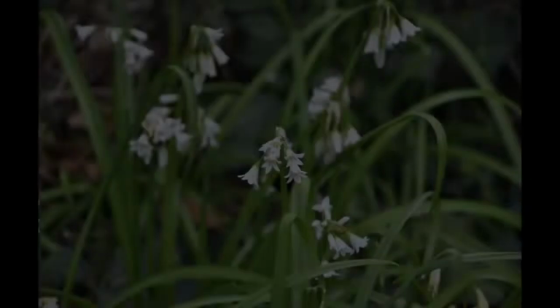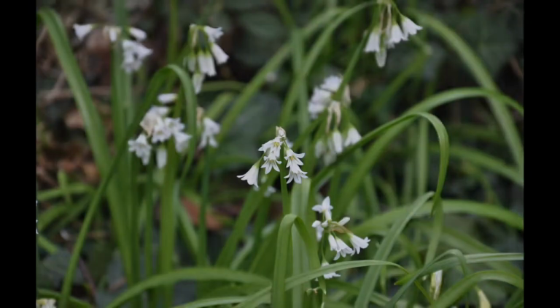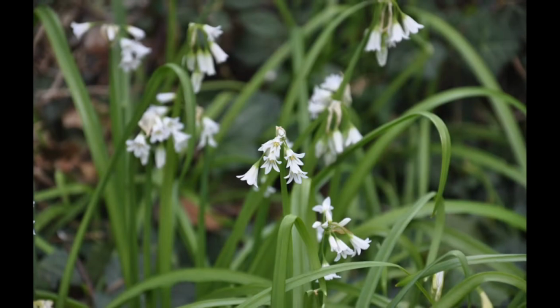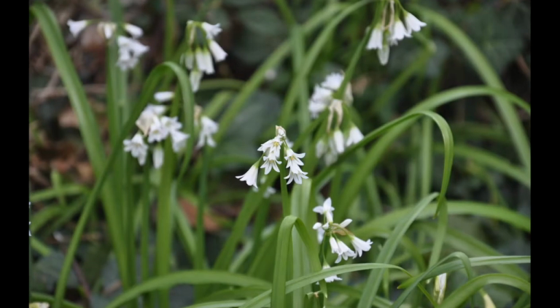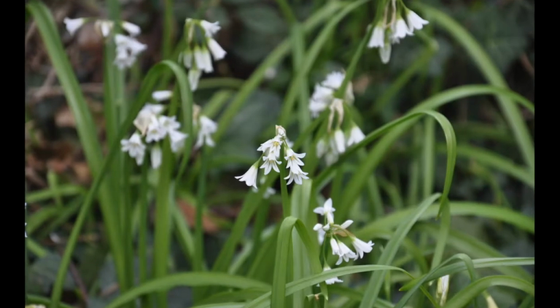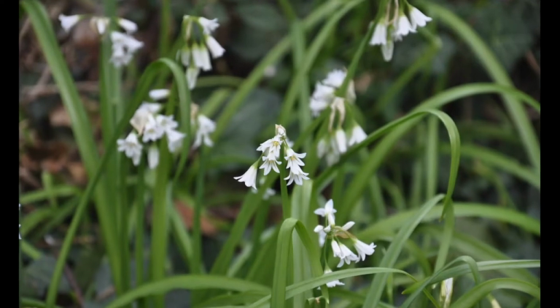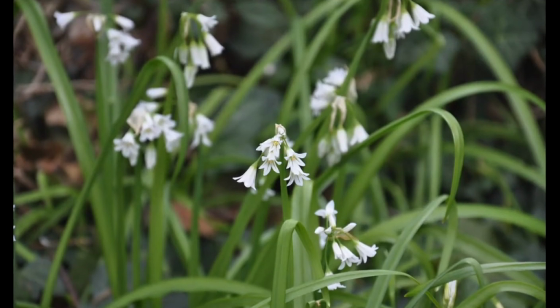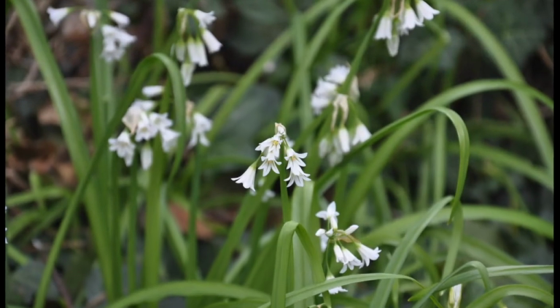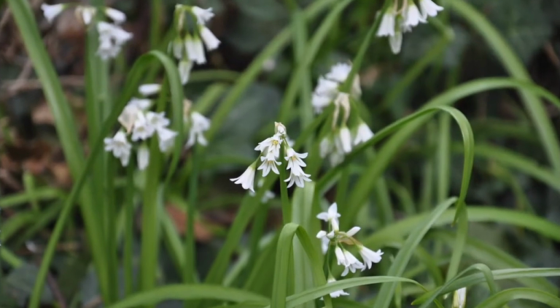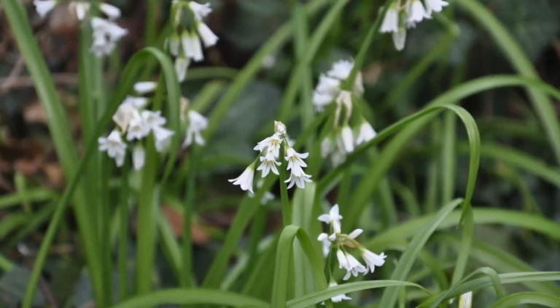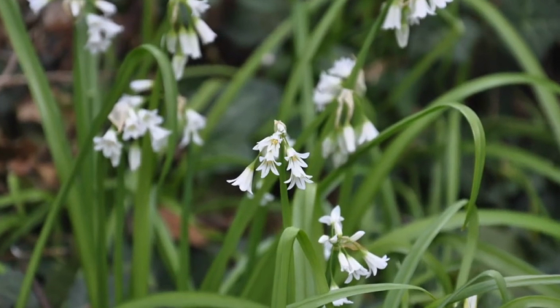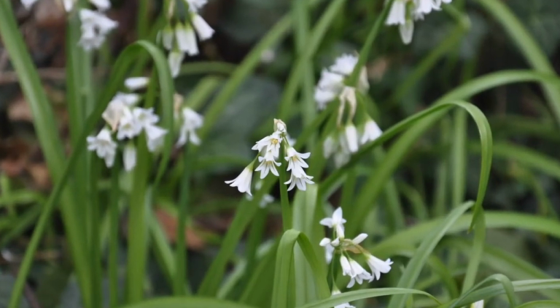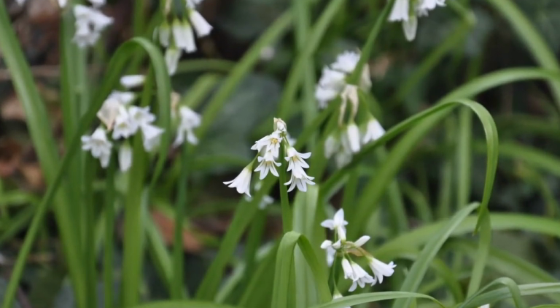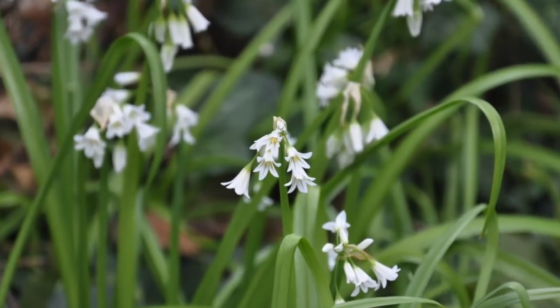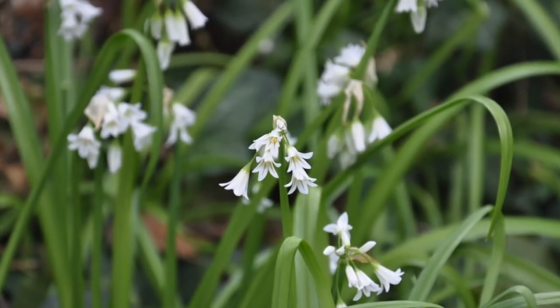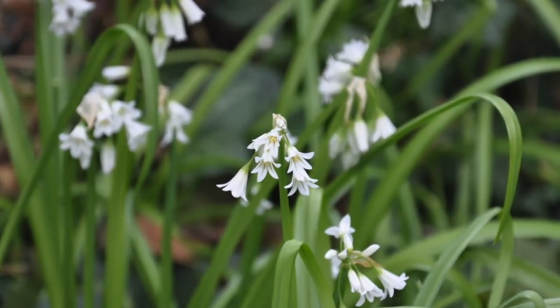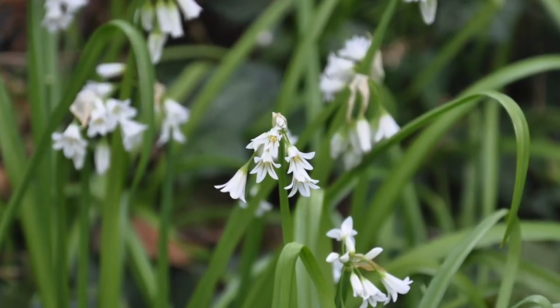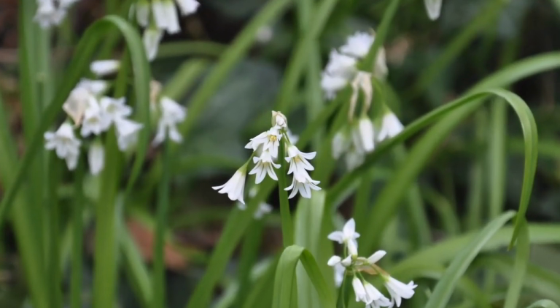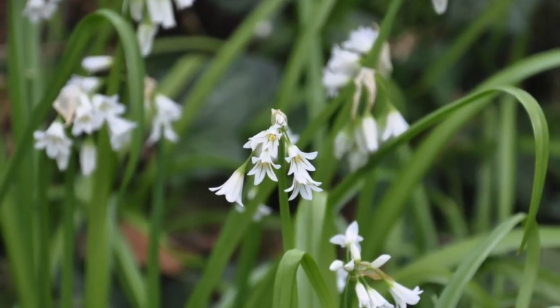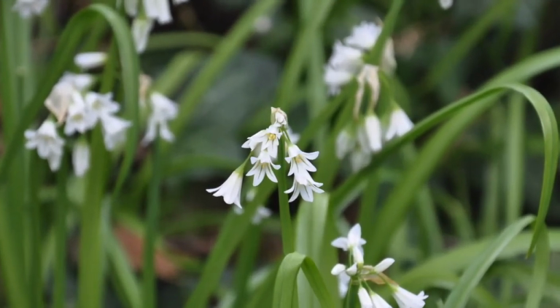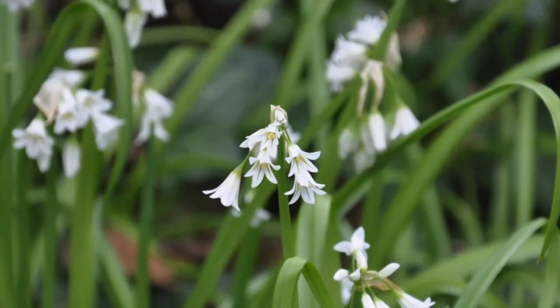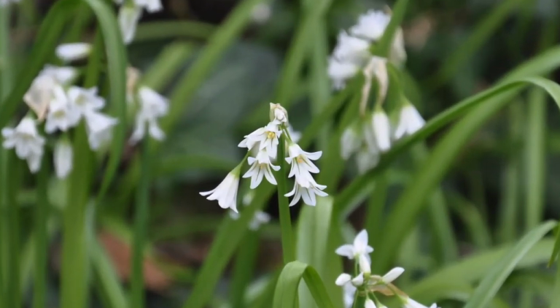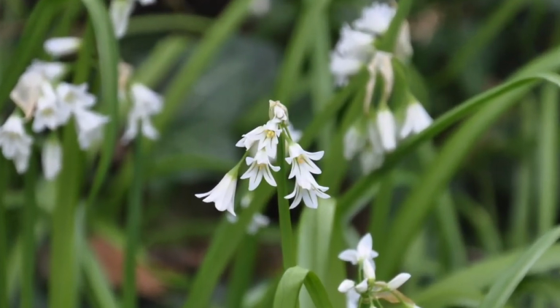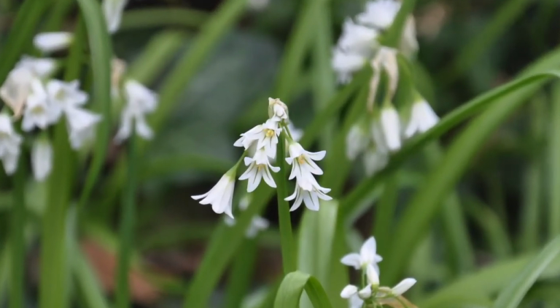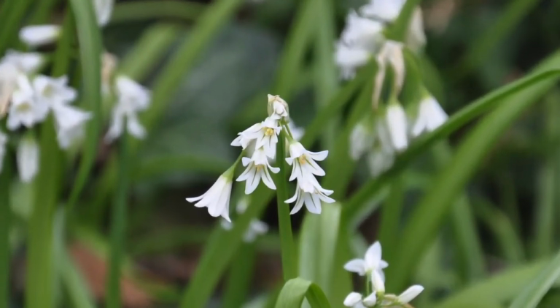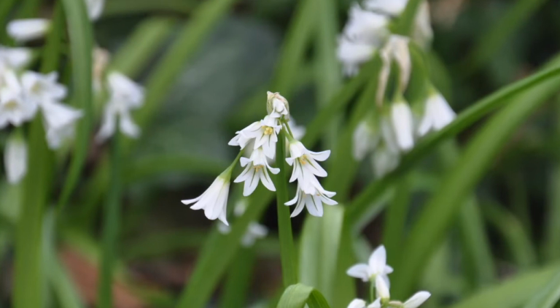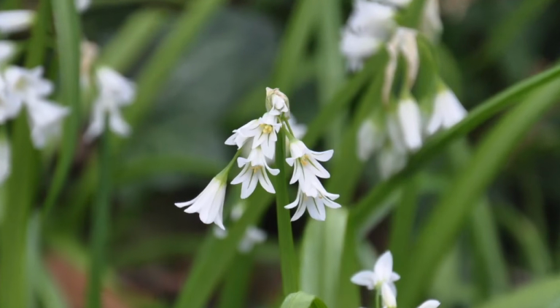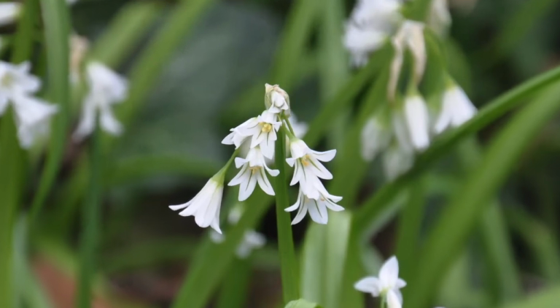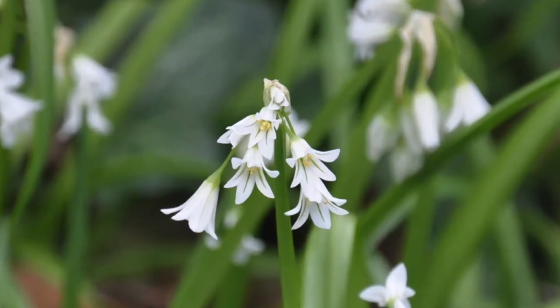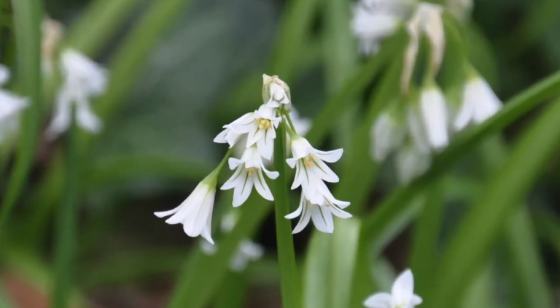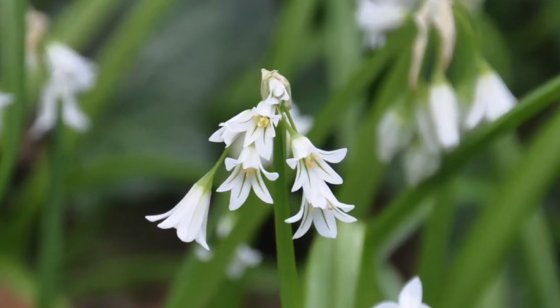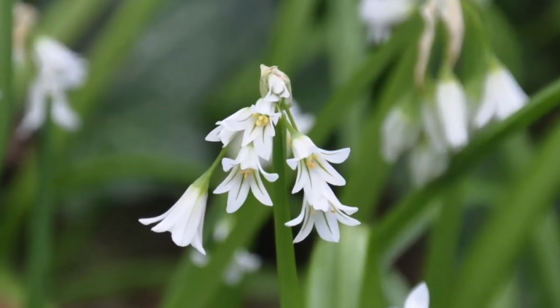Psst. Get over here and take a peek. We got ourselves a nice patch of tri-cornered leek.